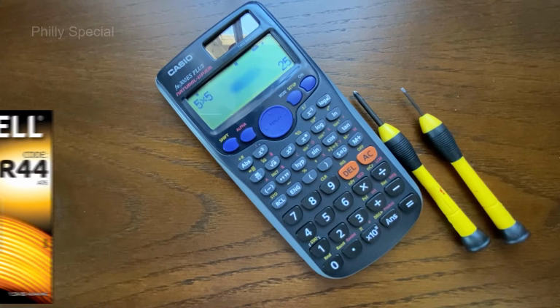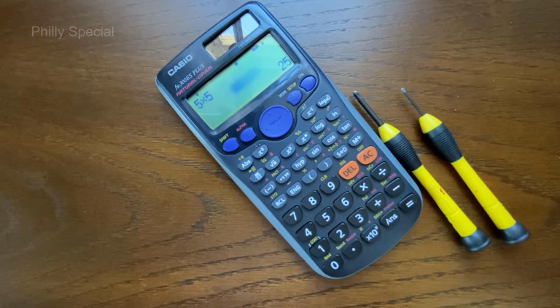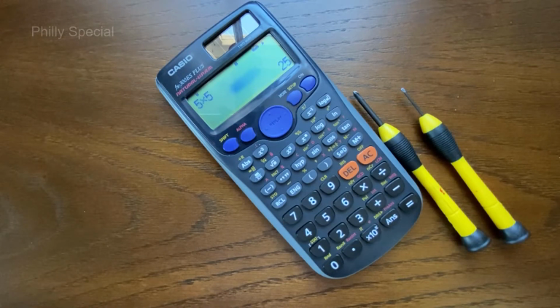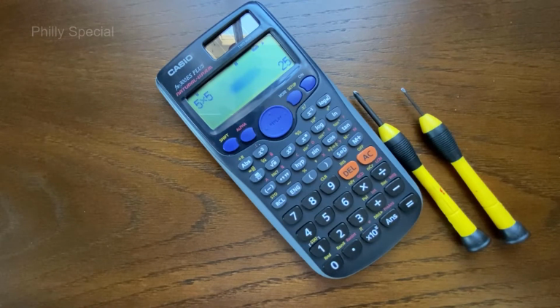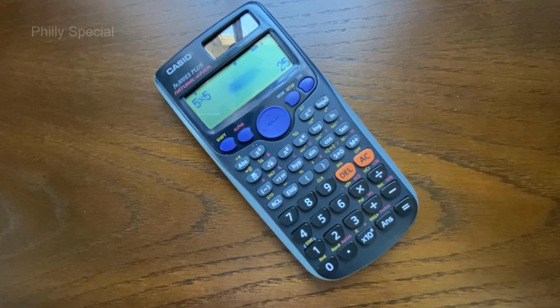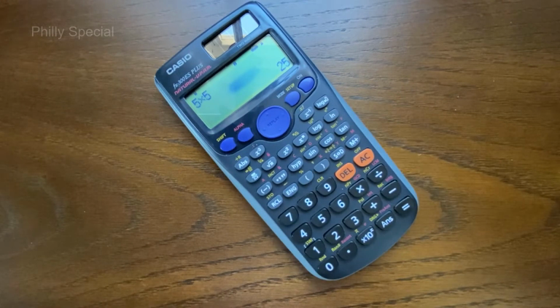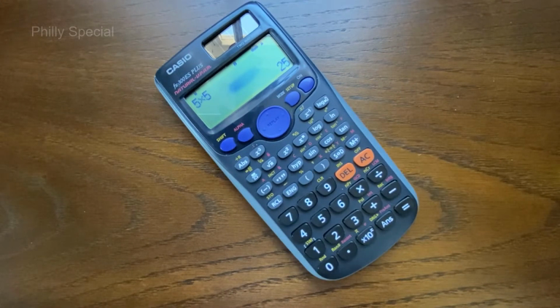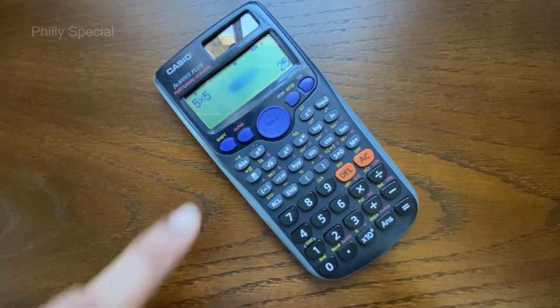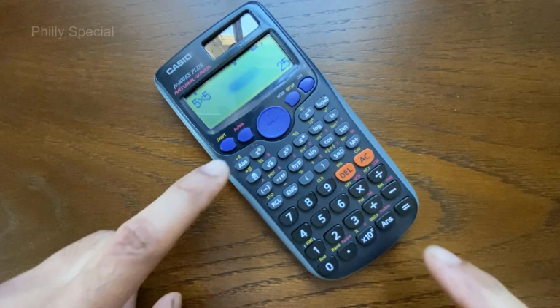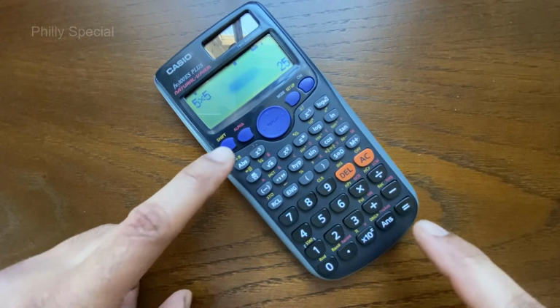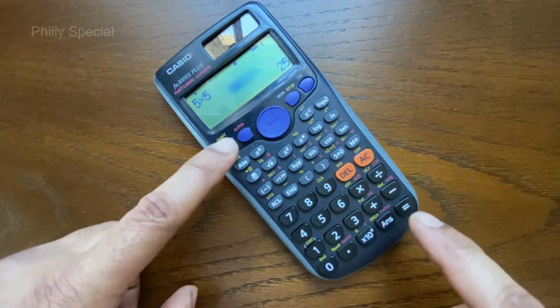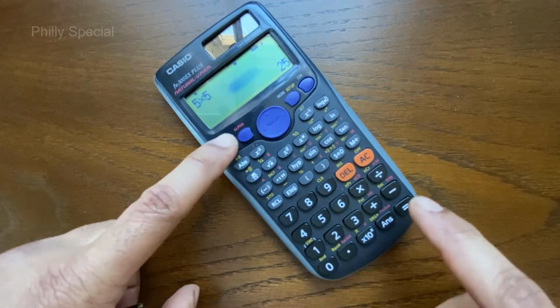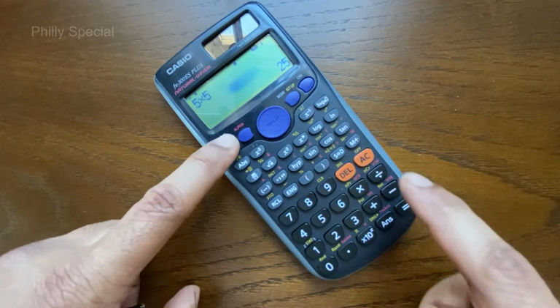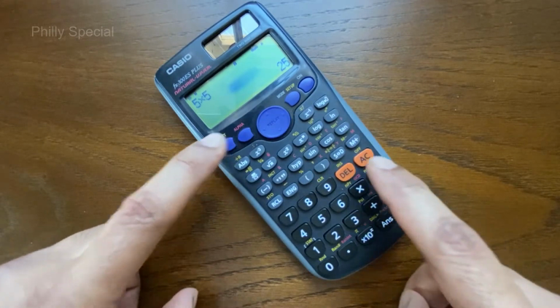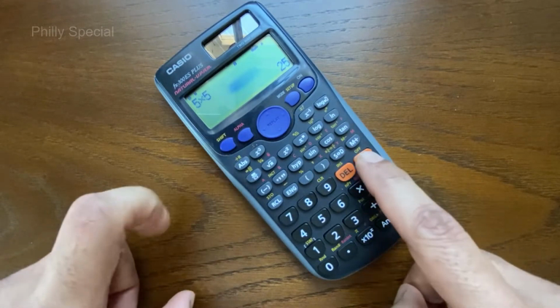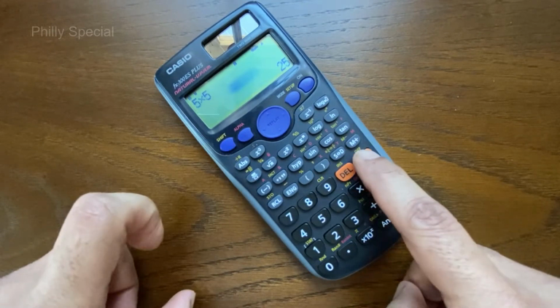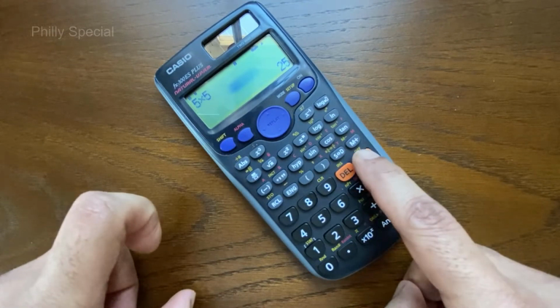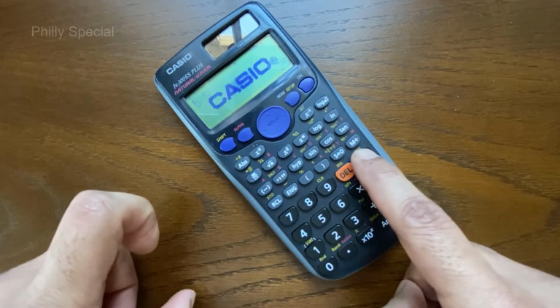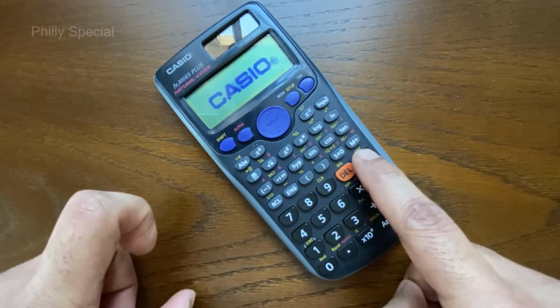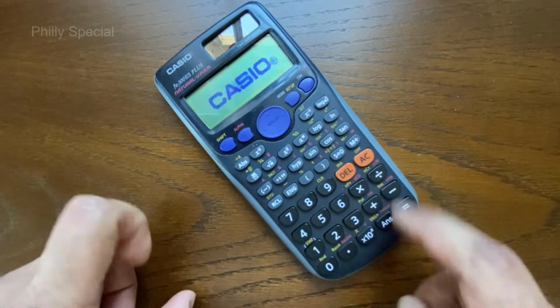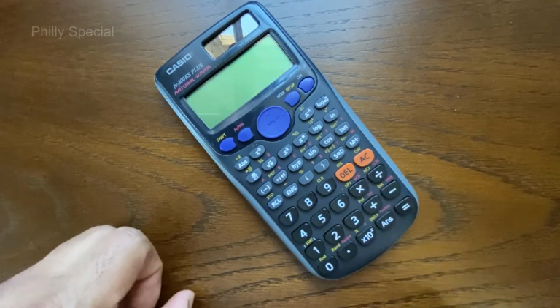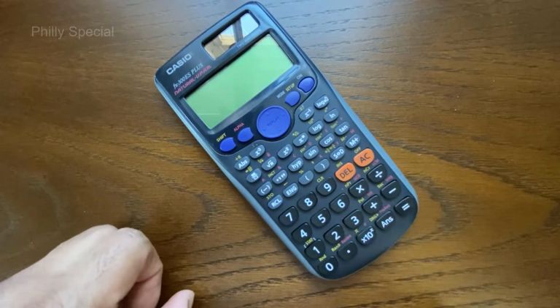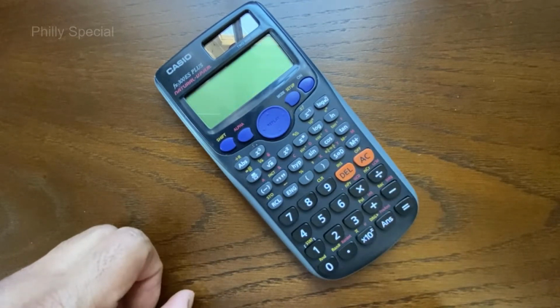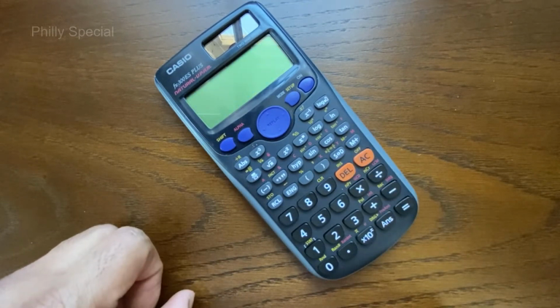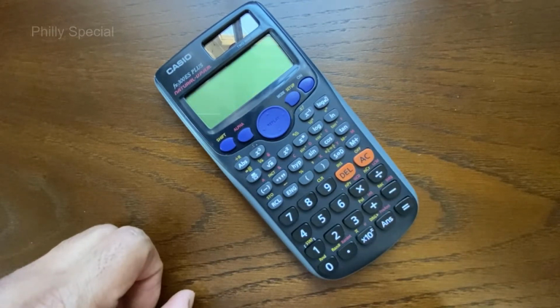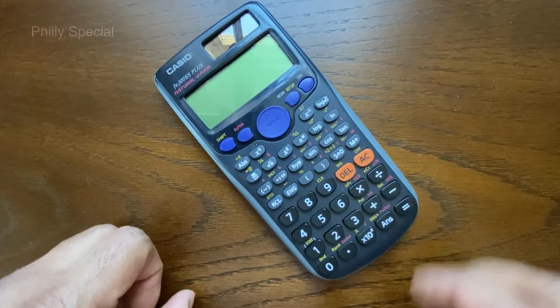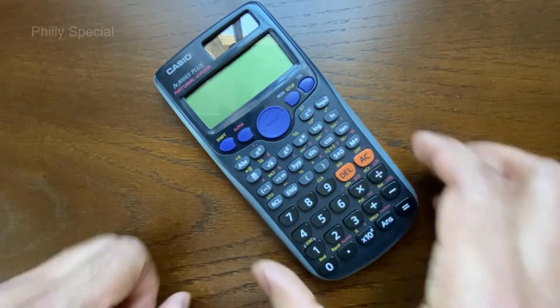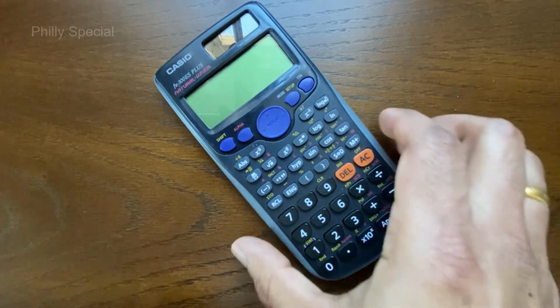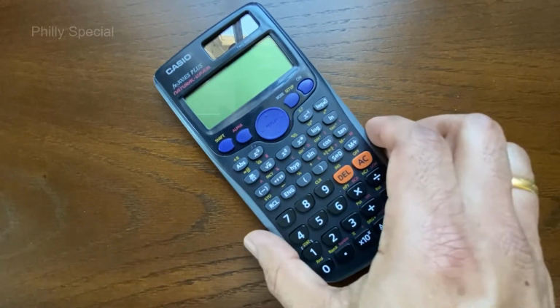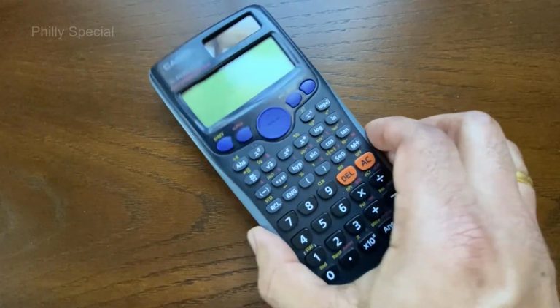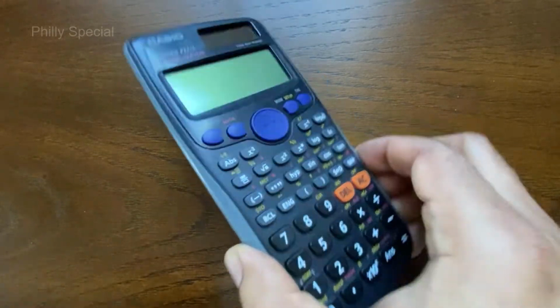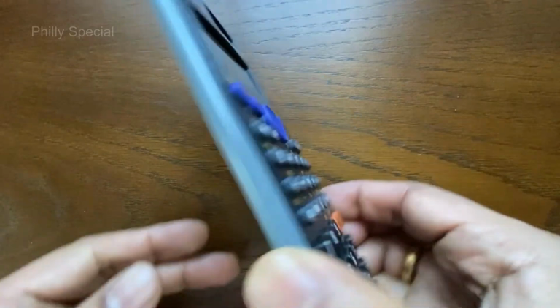Turn off the calculator by pressing the Shift button and the AC or Off button.